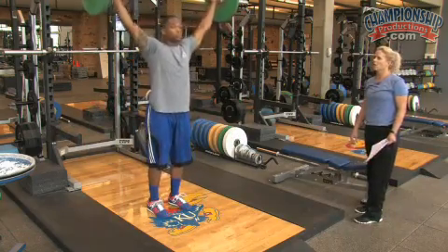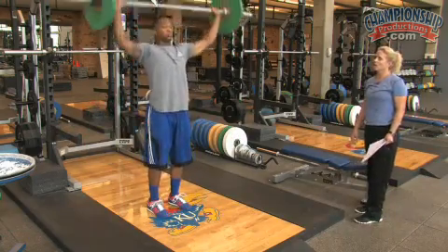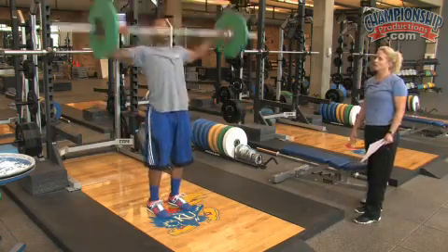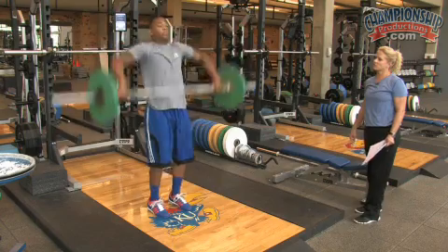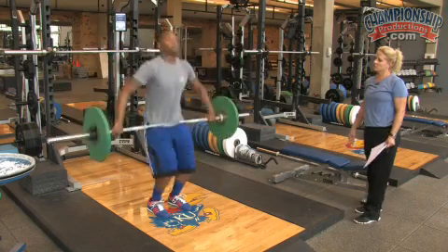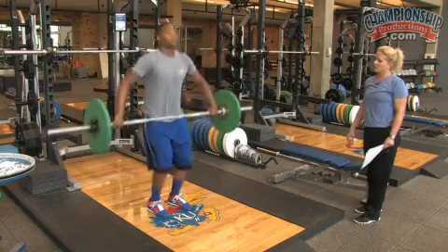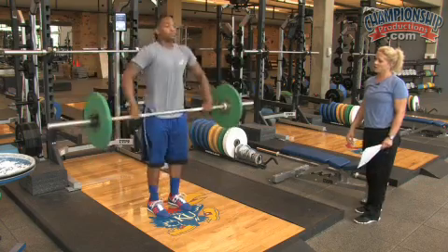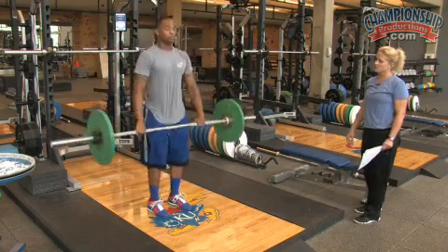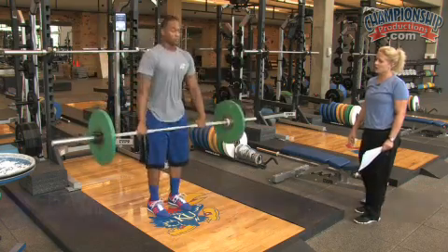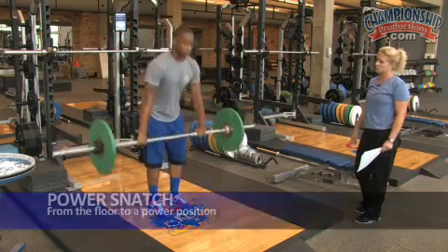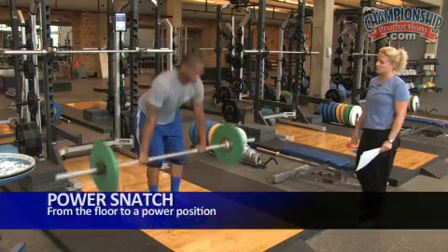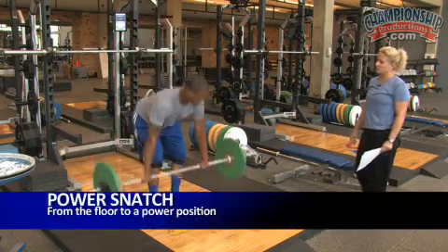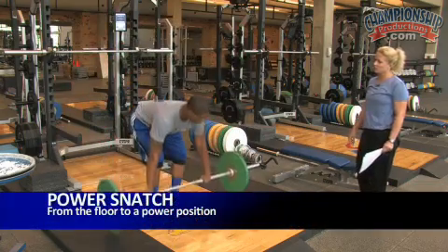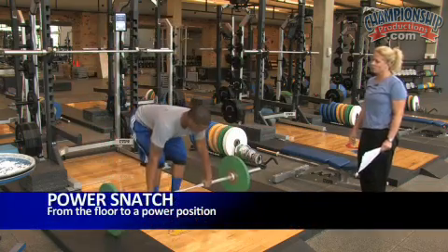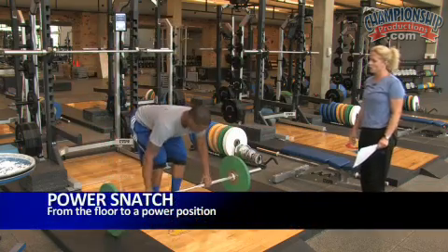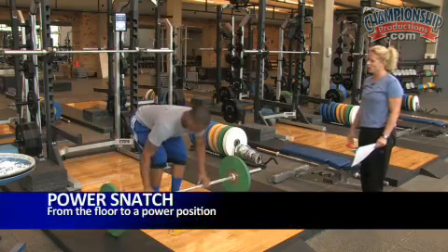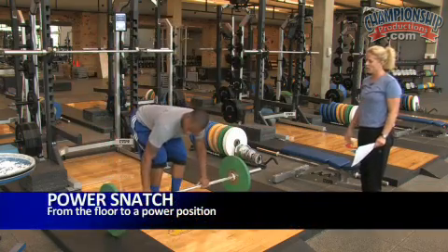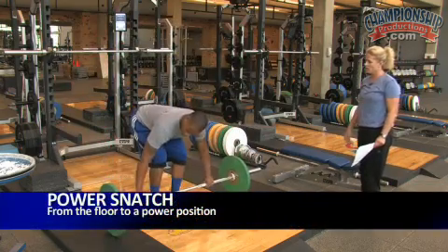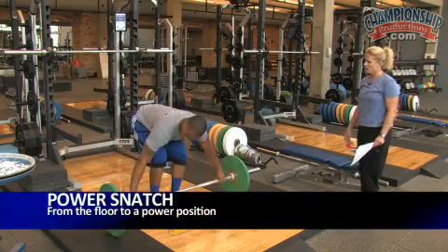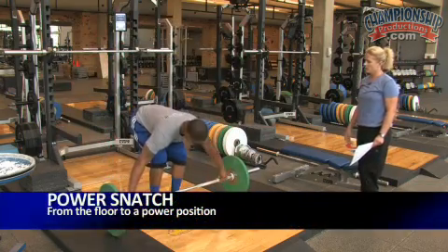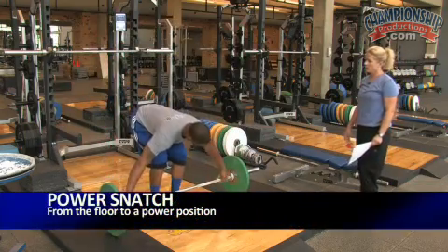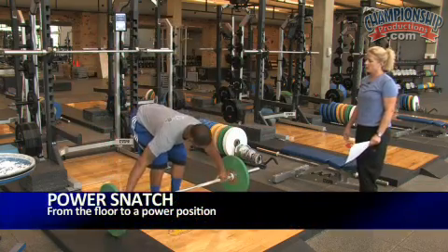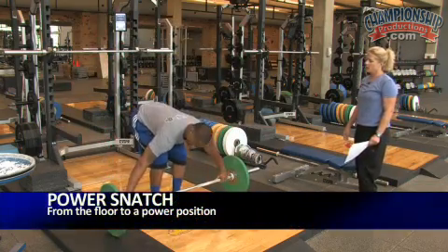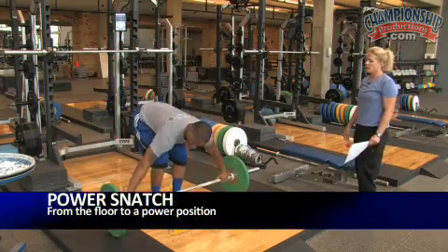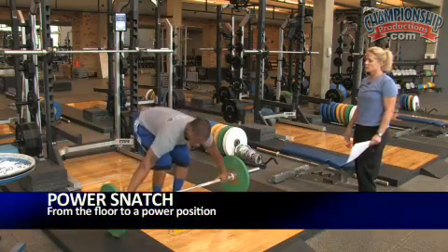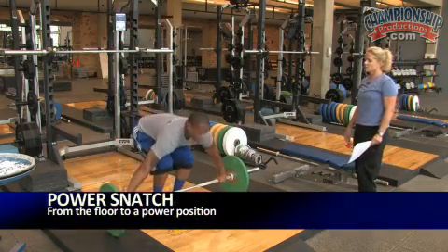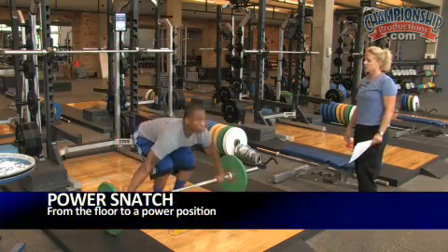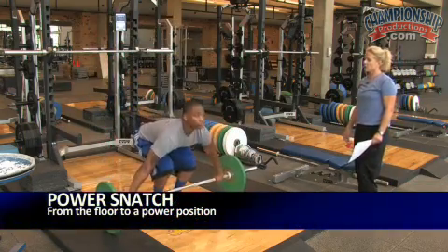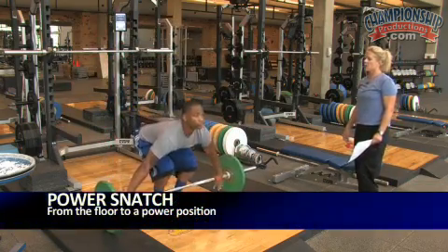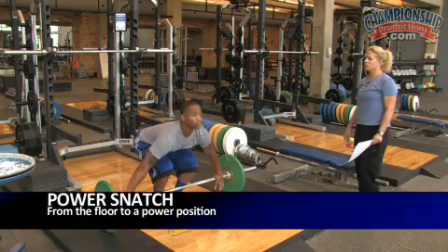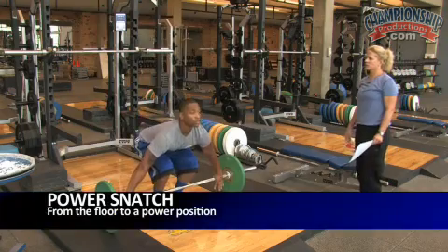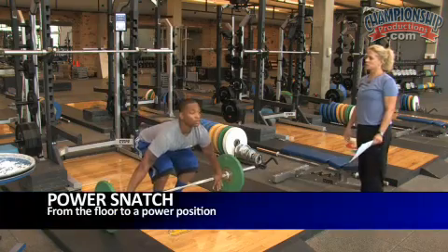Otherwise, if we did a power snatch, it'd be from the floor and he catches it in a power position.